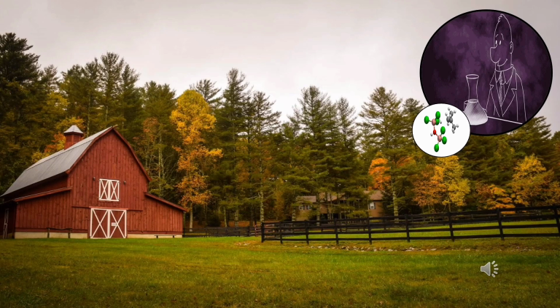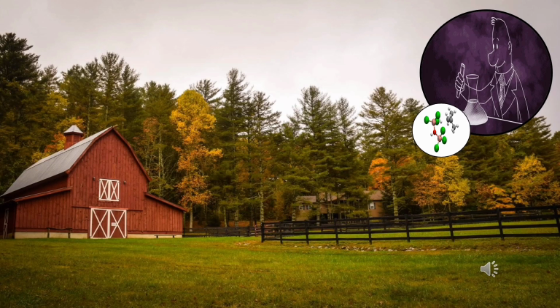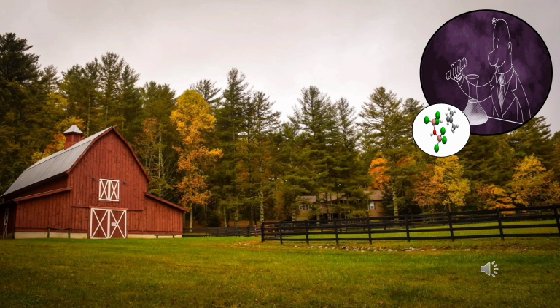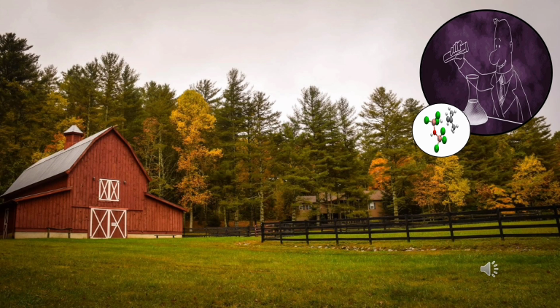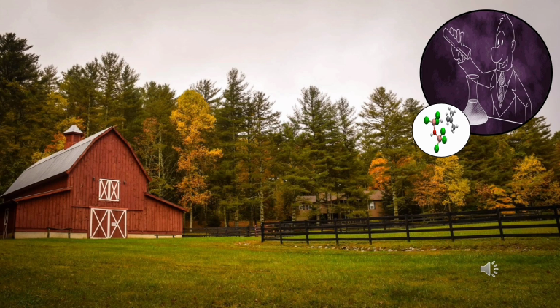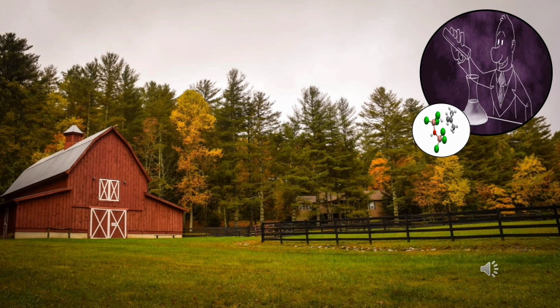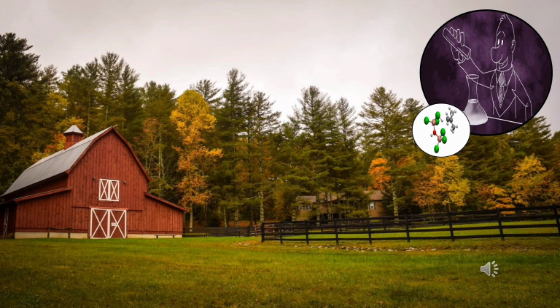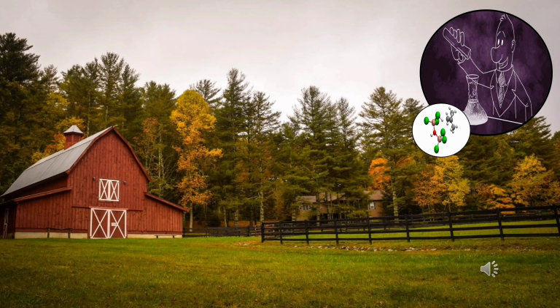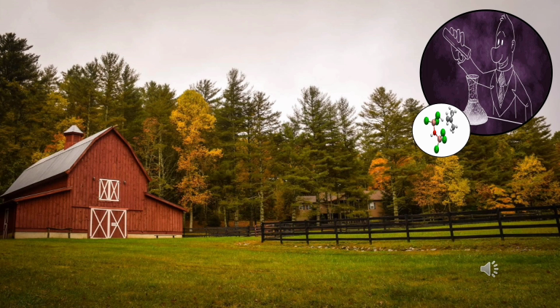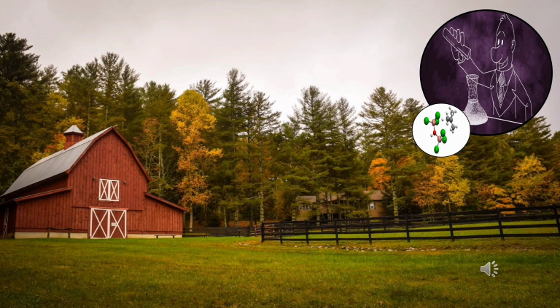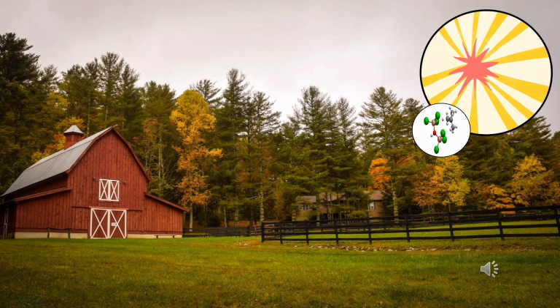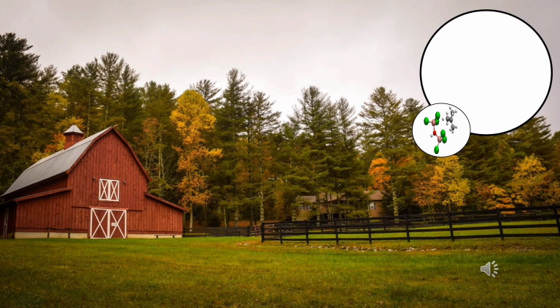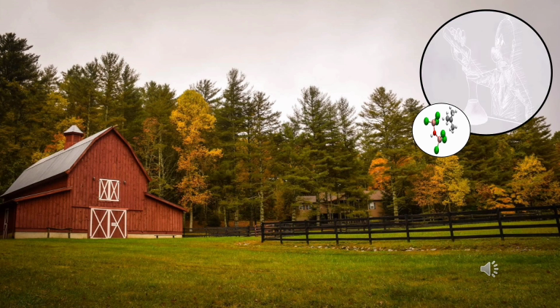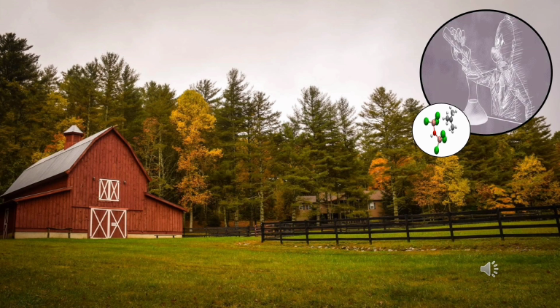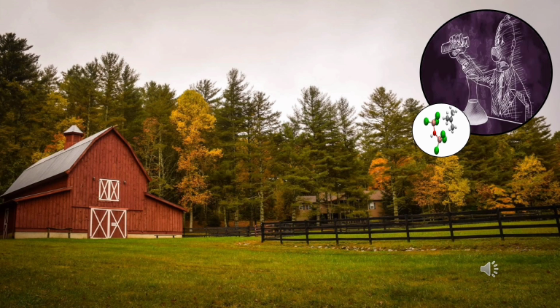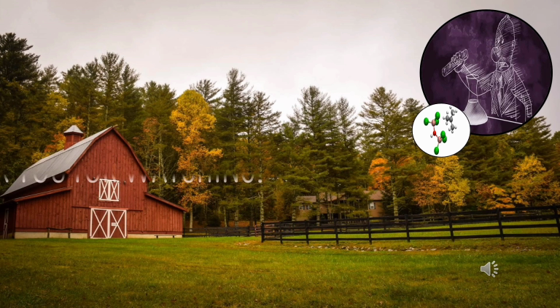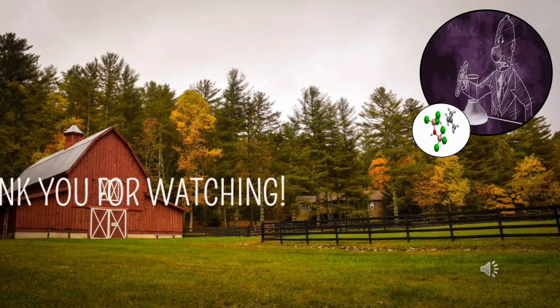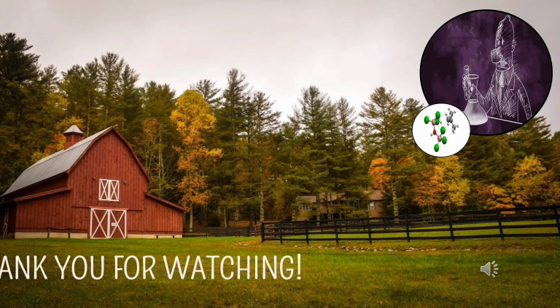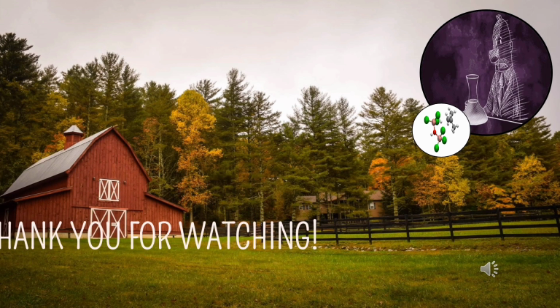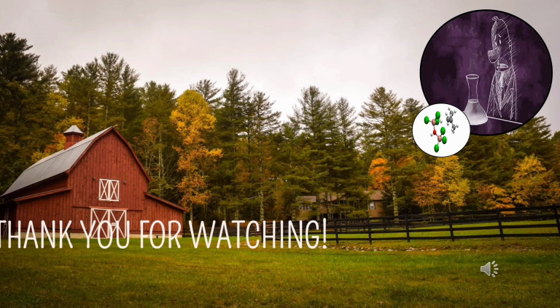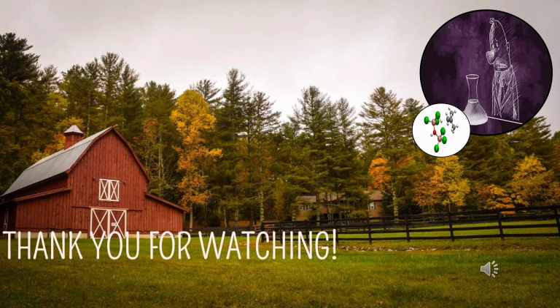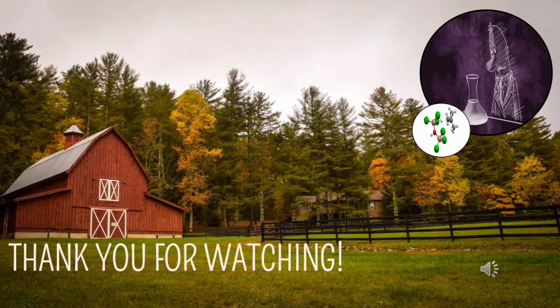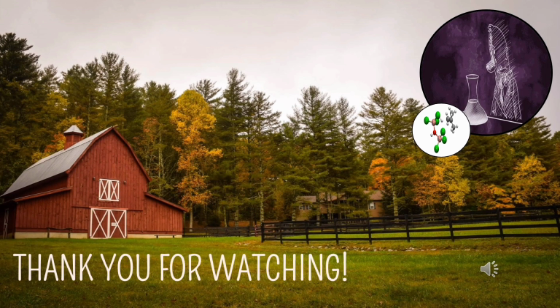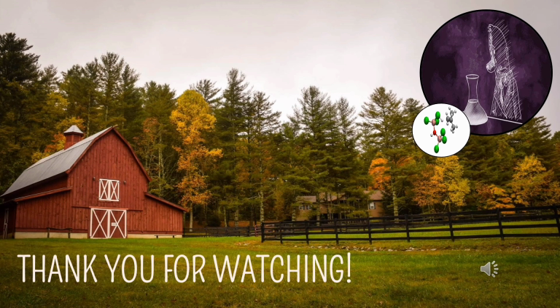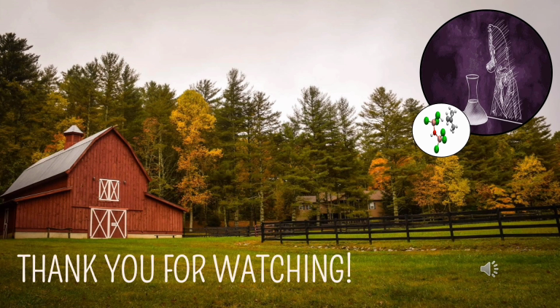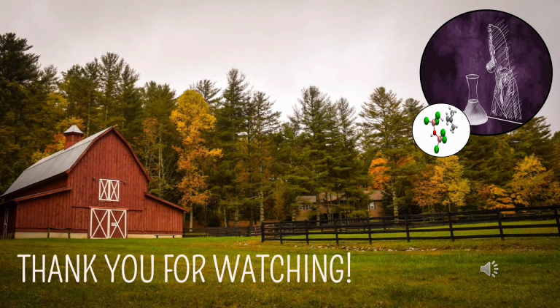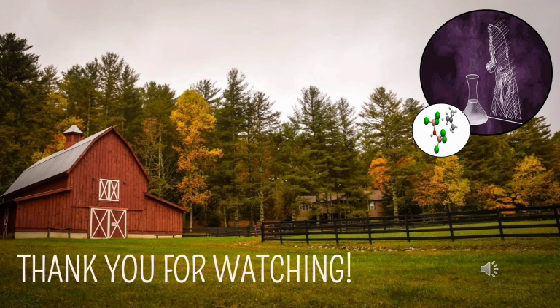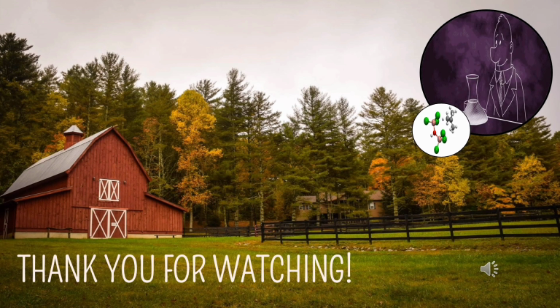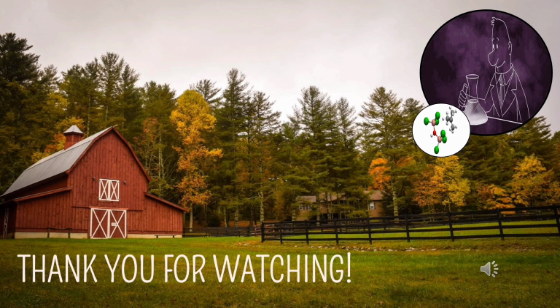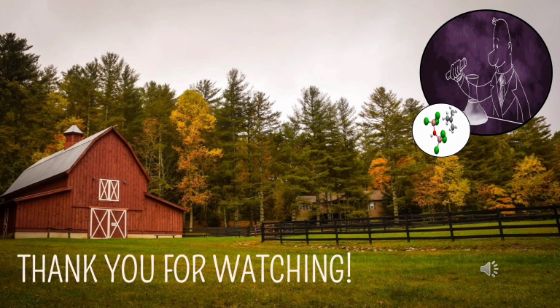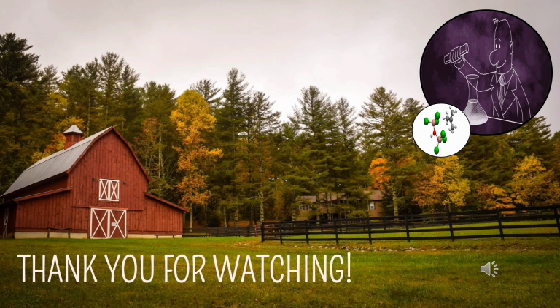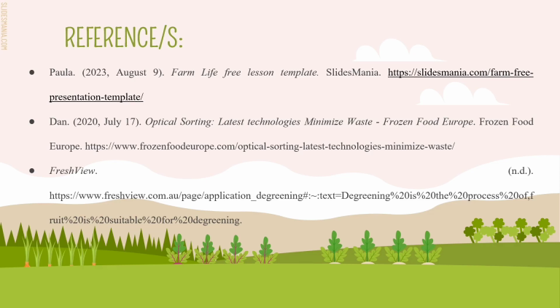And that is all for our topic on de-greening. Thank you for watching.